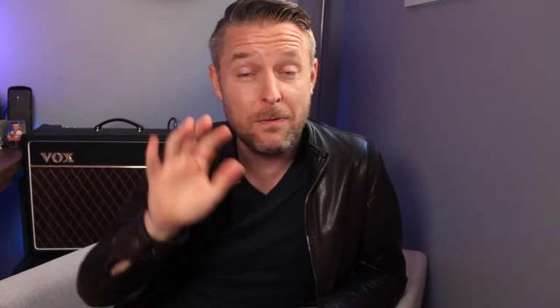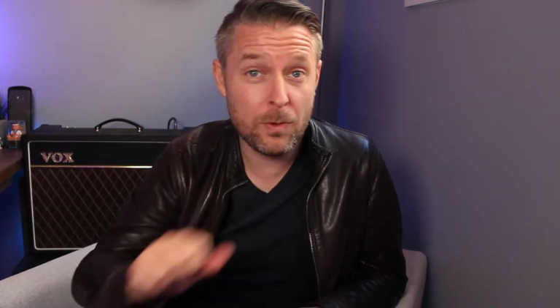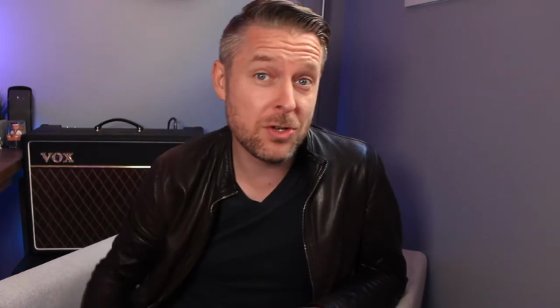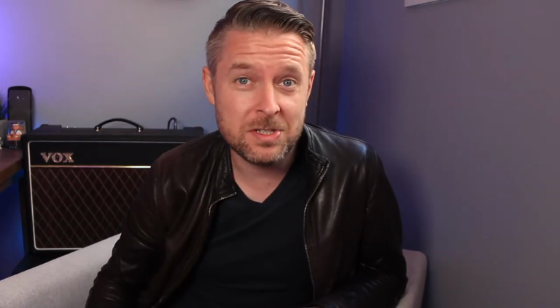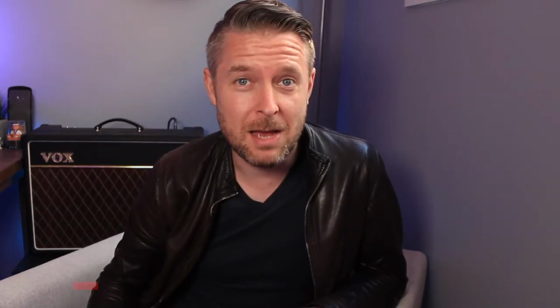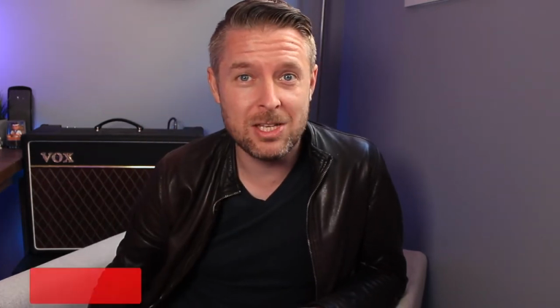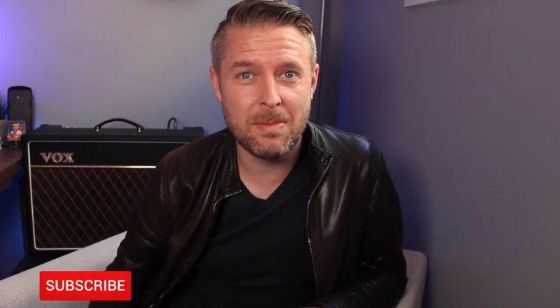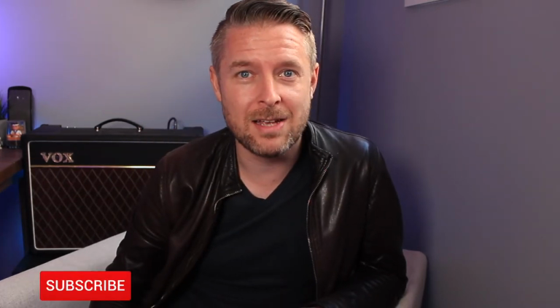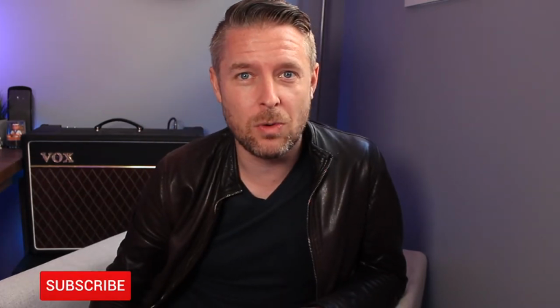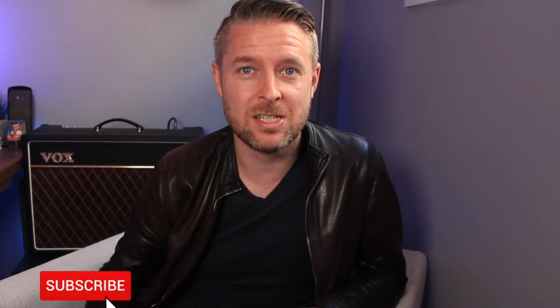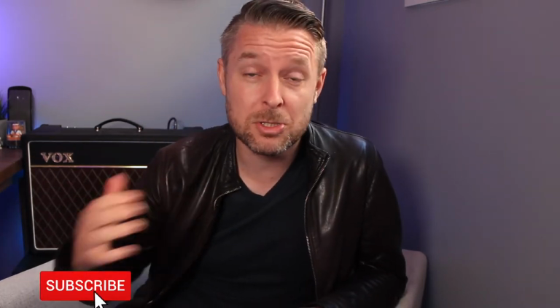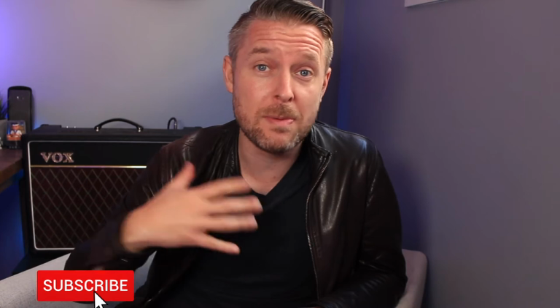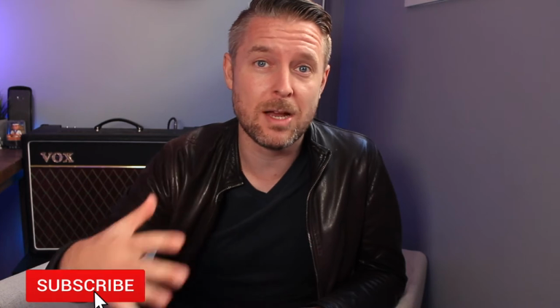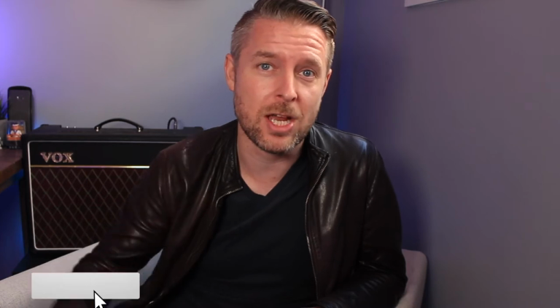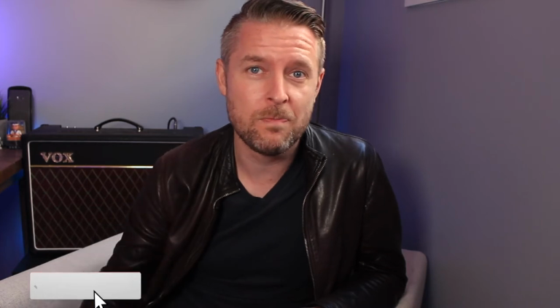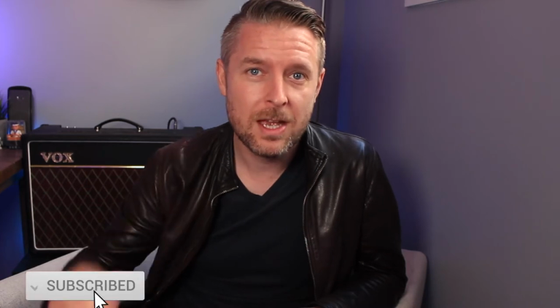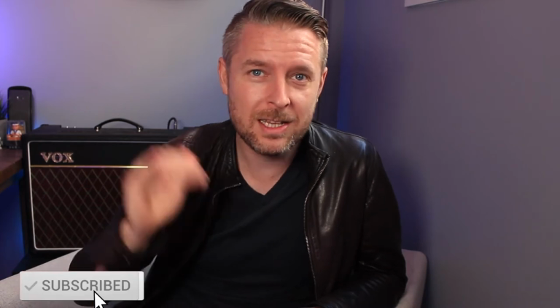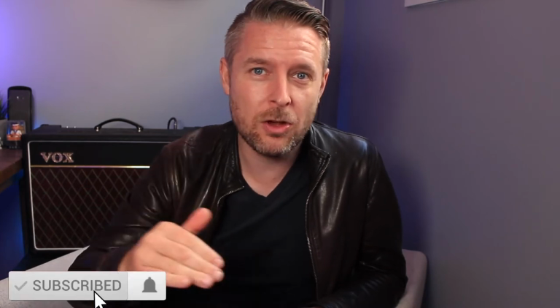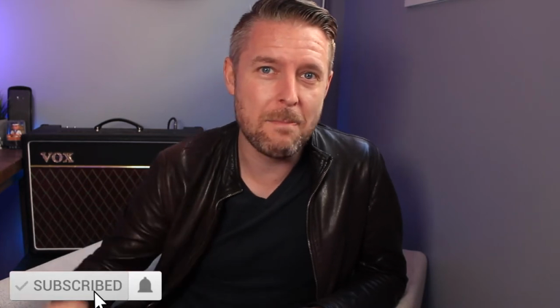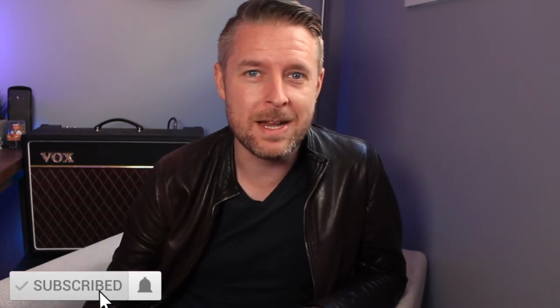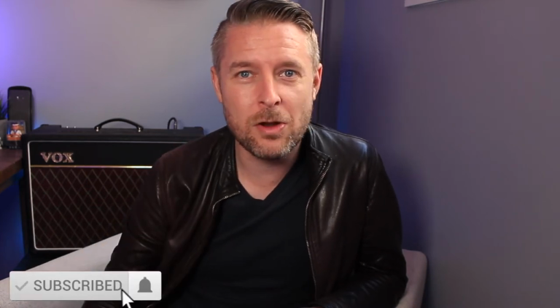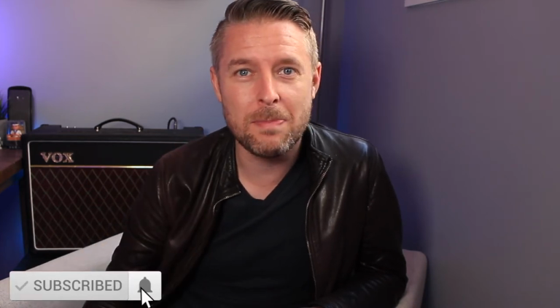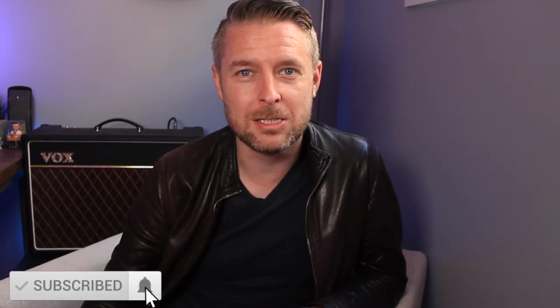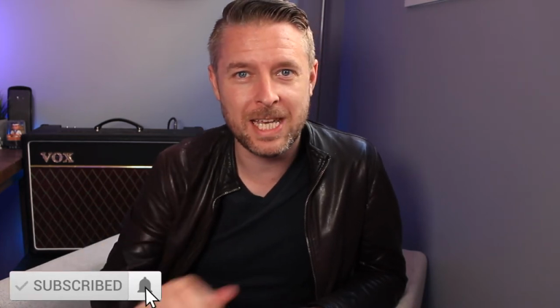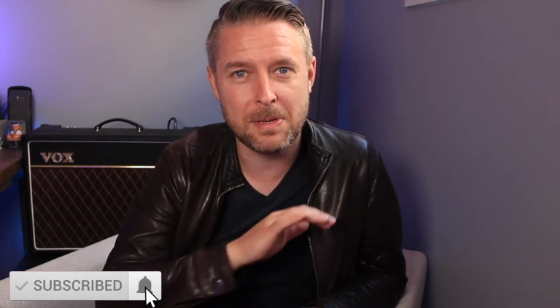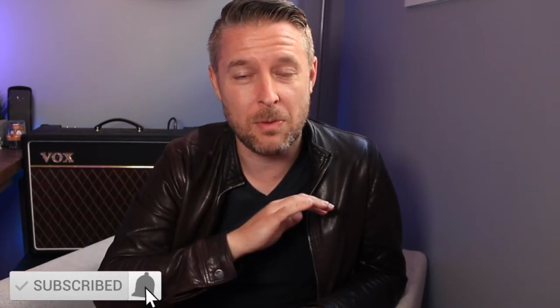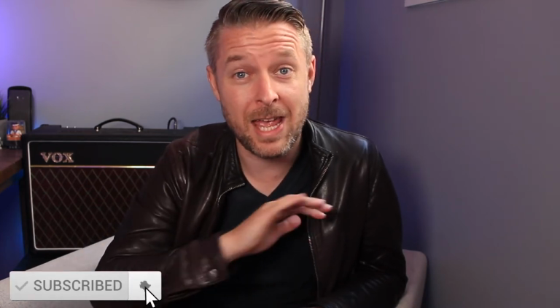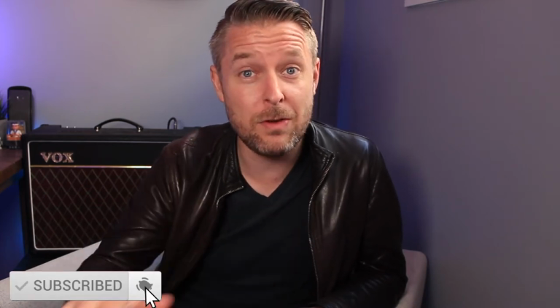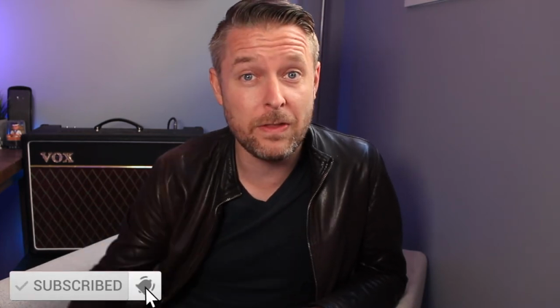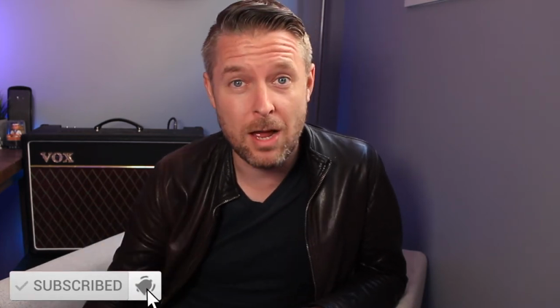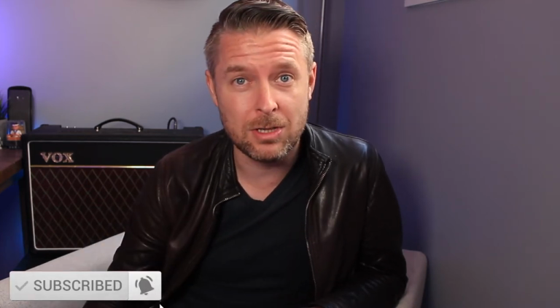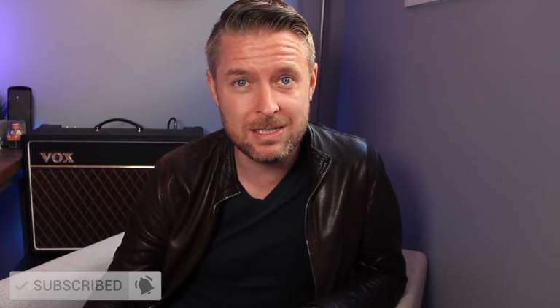Before we go into that, please remember, as always, to subscribe to my channel — clicking on that button and on the bell to be kept up to date with everything that I'm releasing.